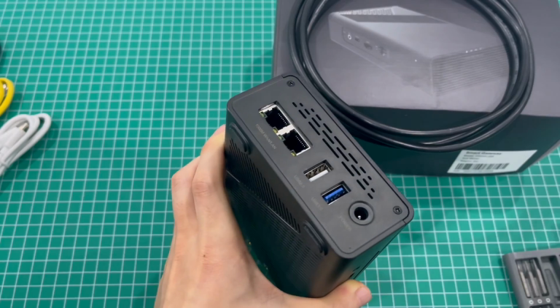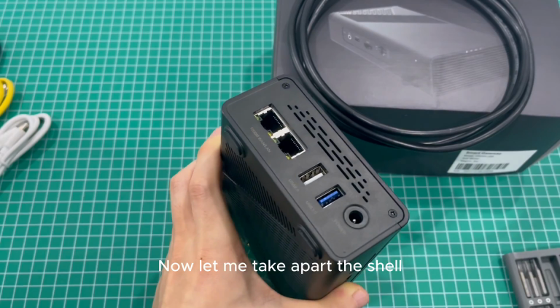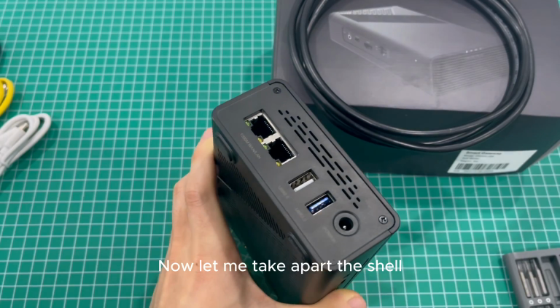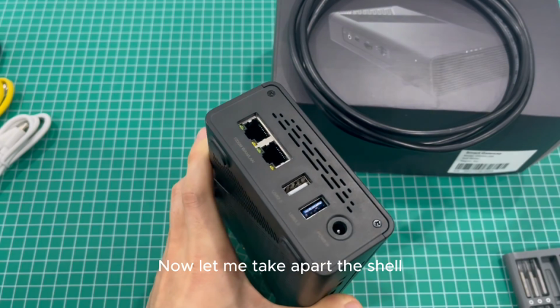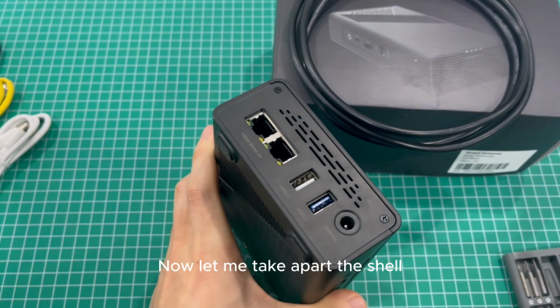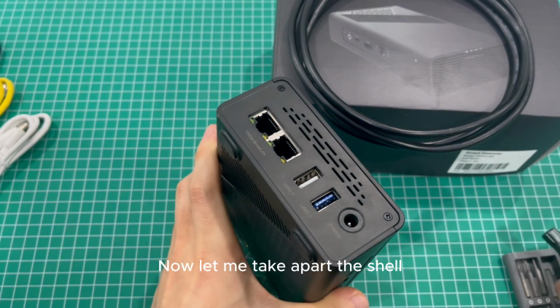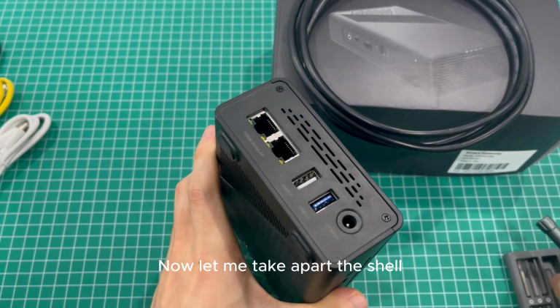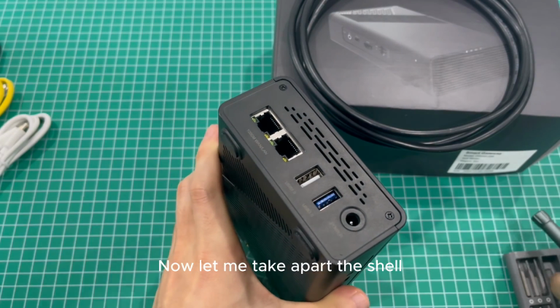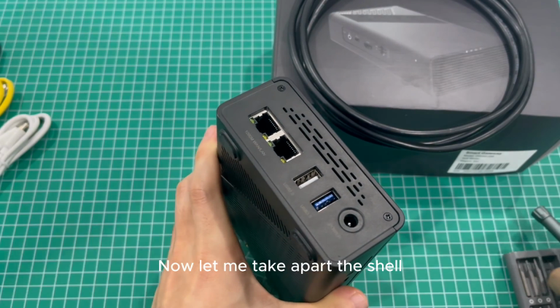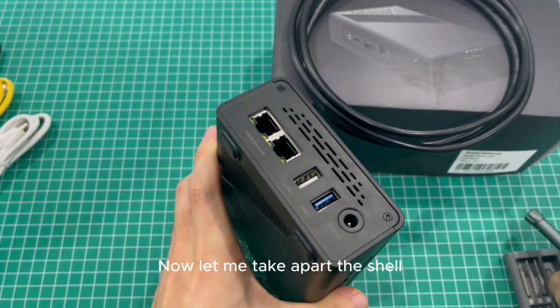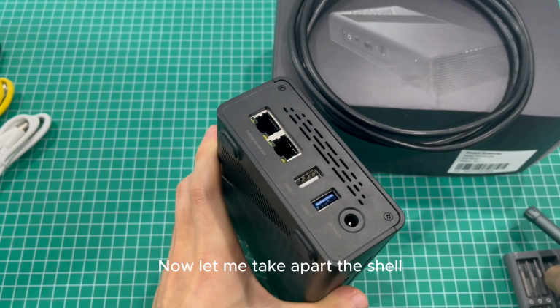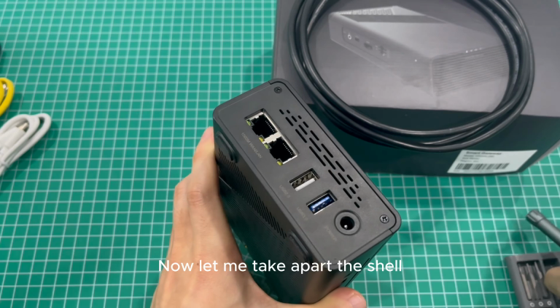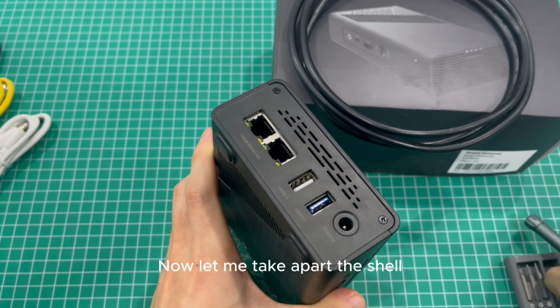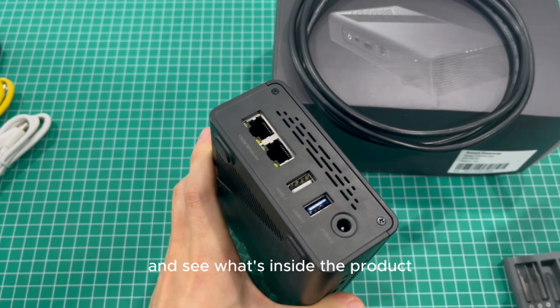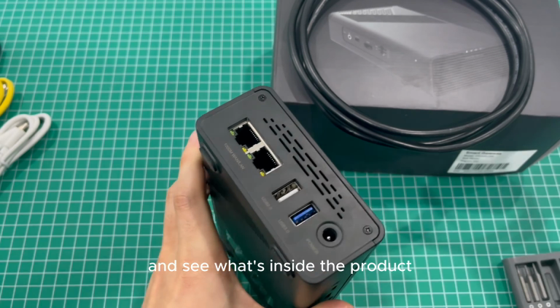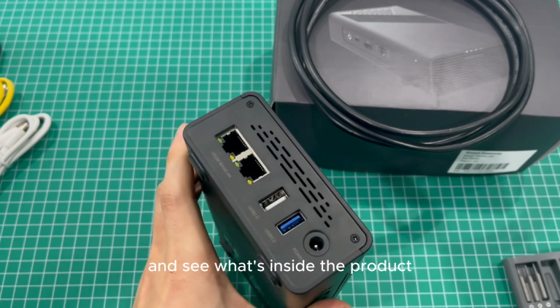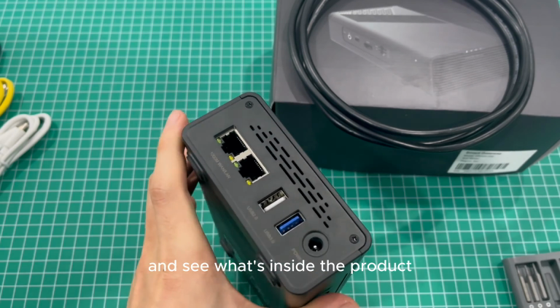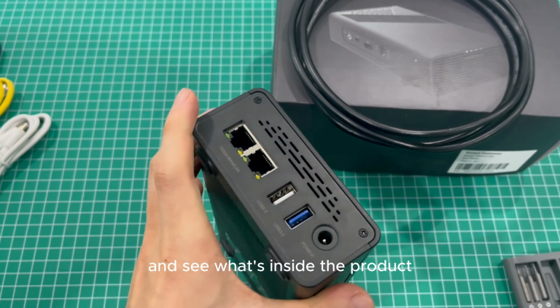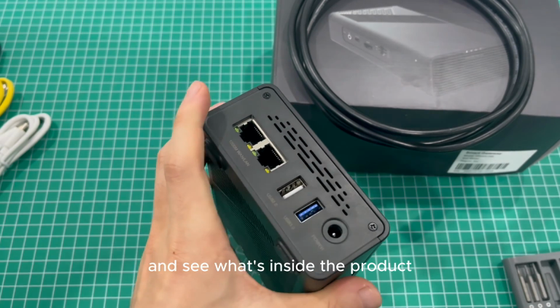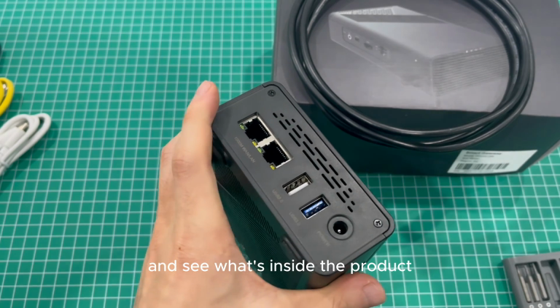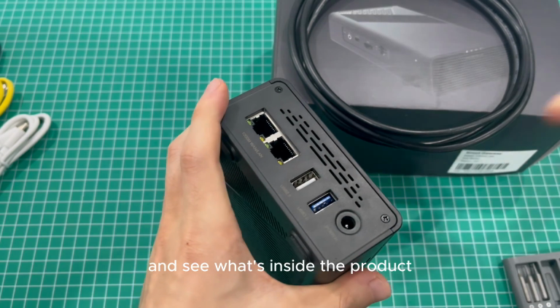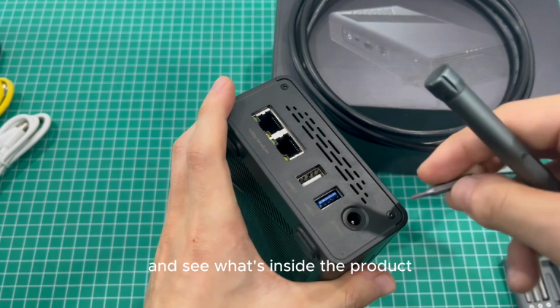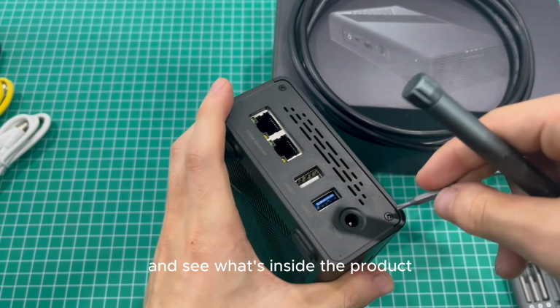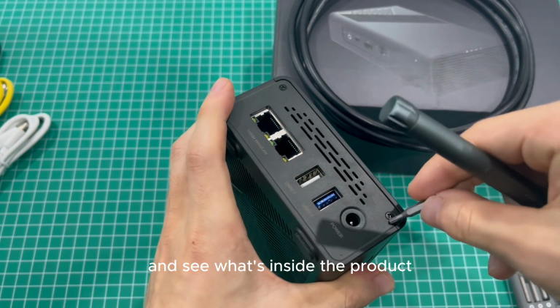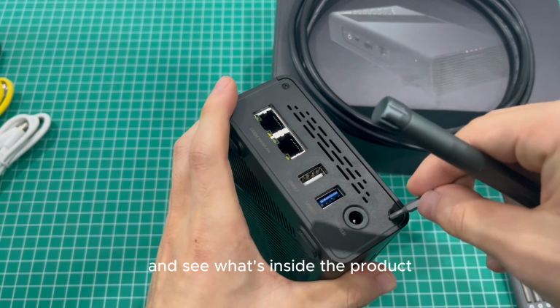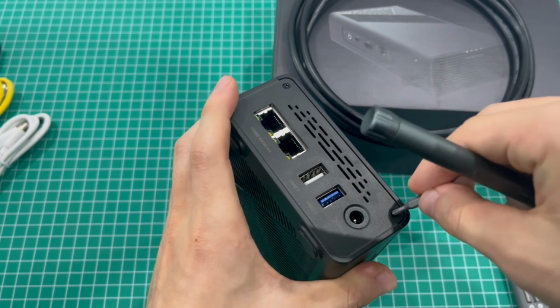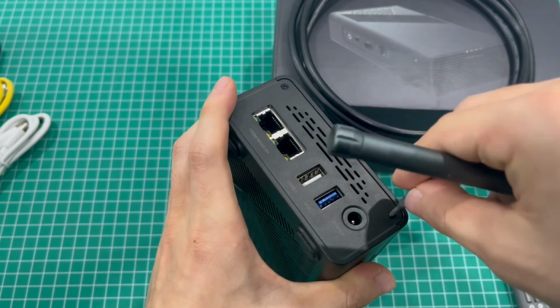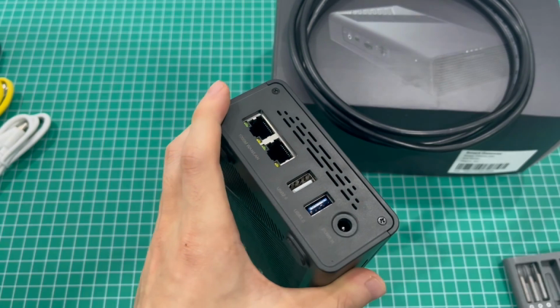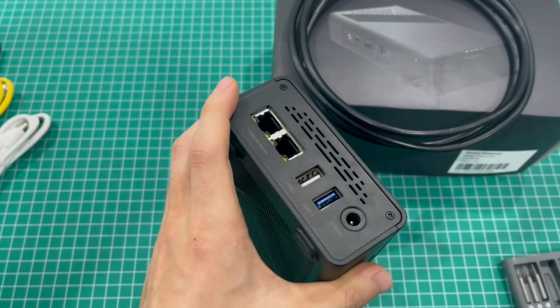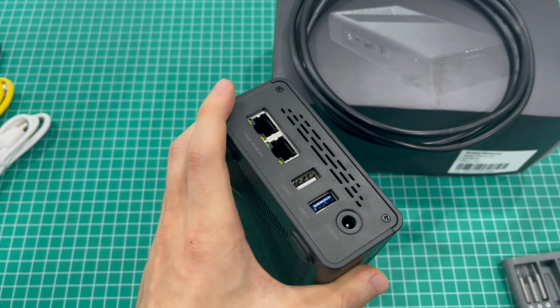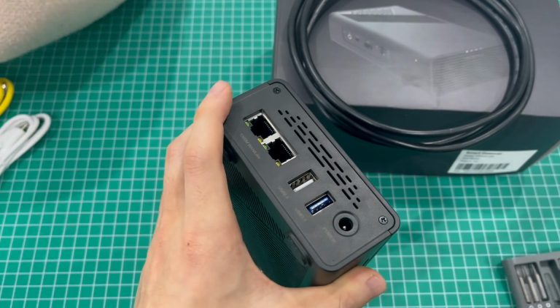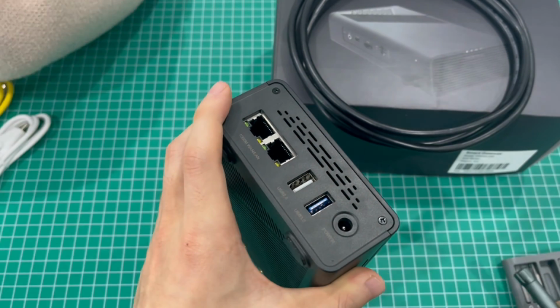Now let me take apart the shell and see what's inside the product. Okay, let's go.